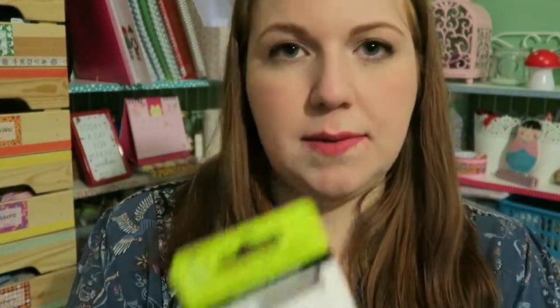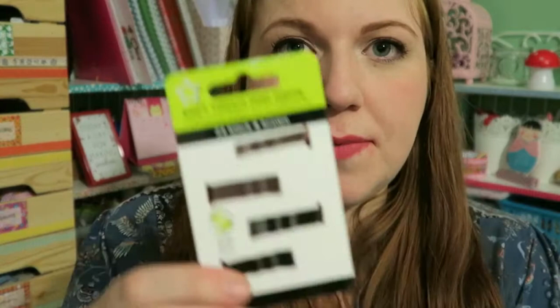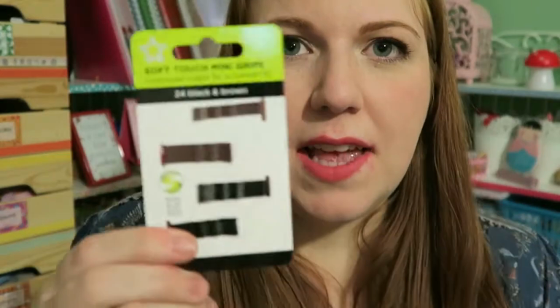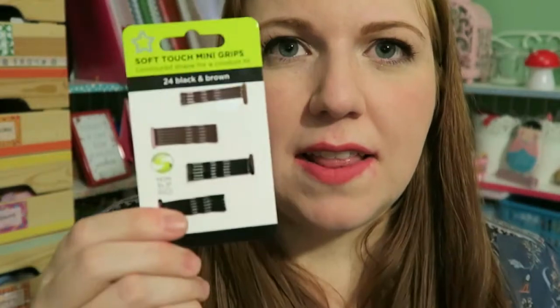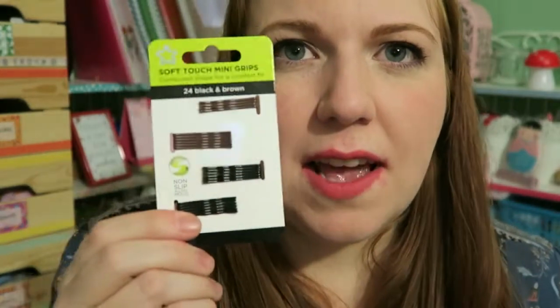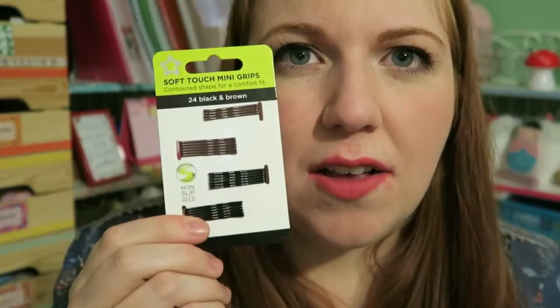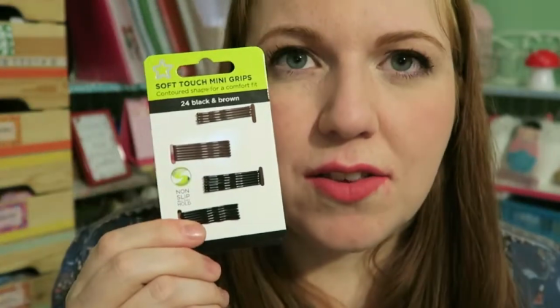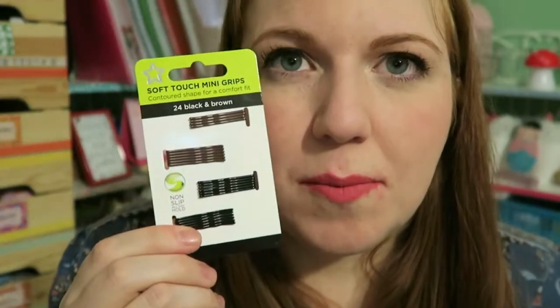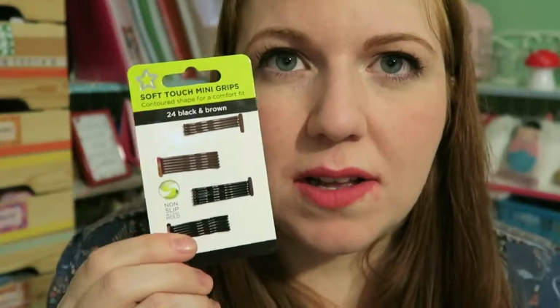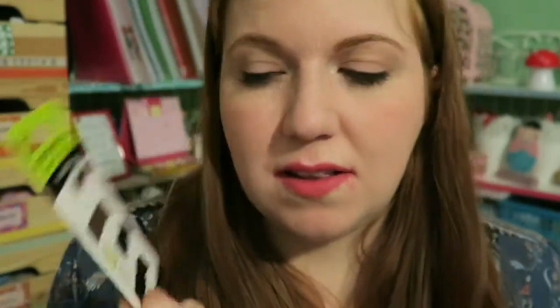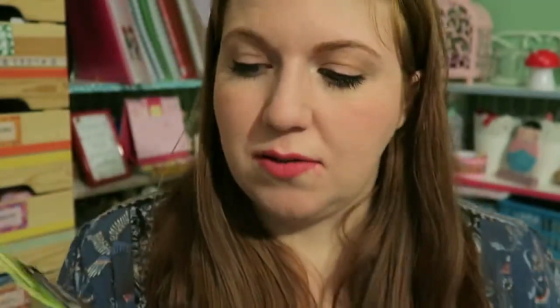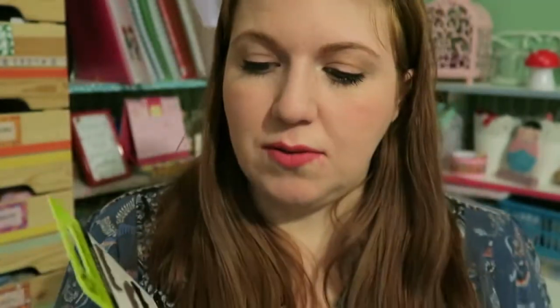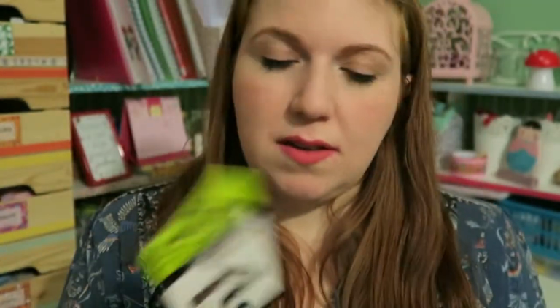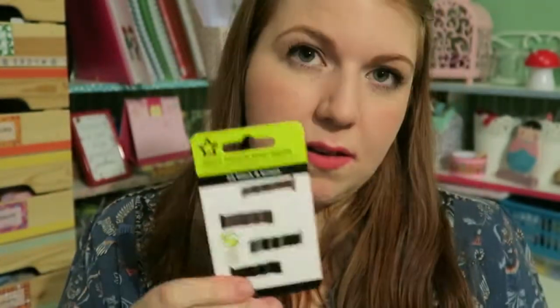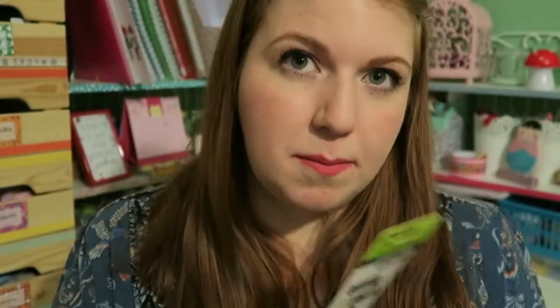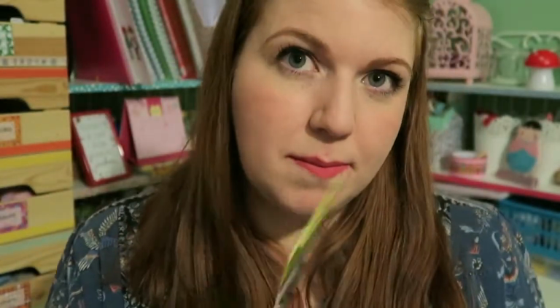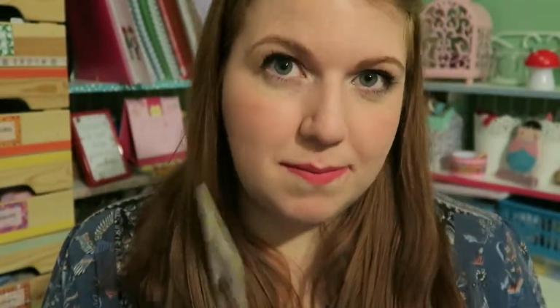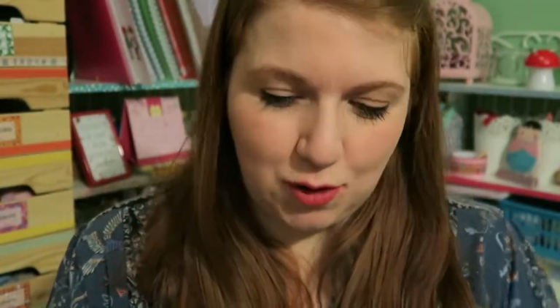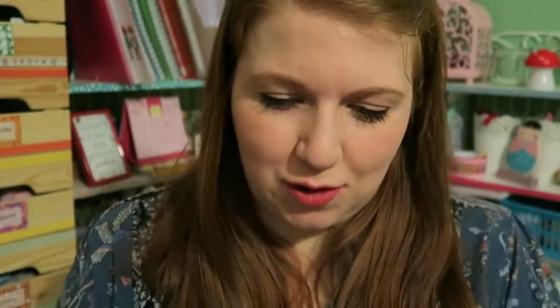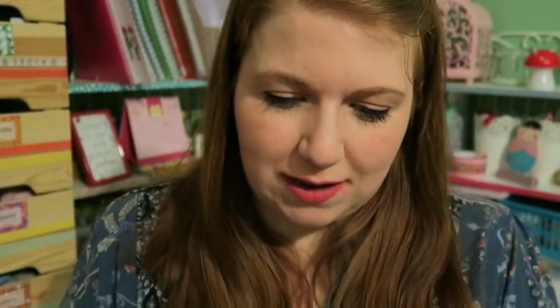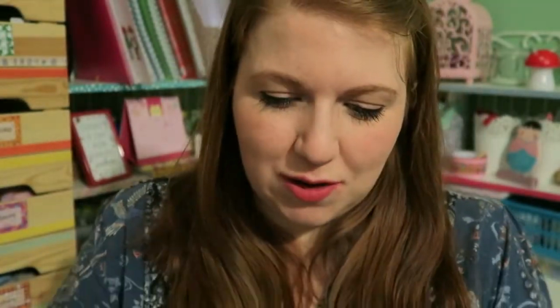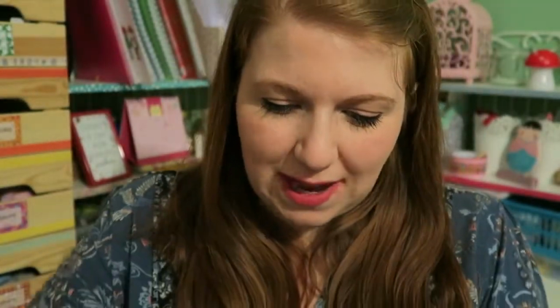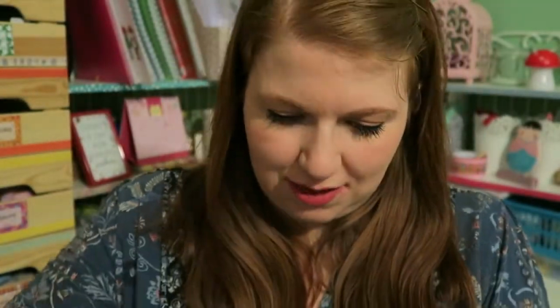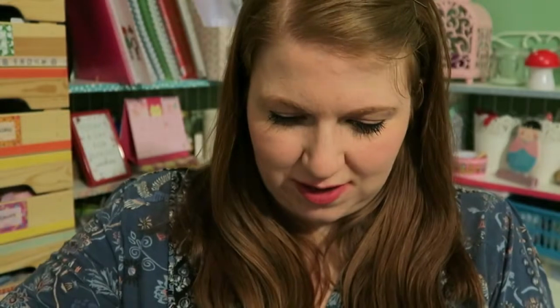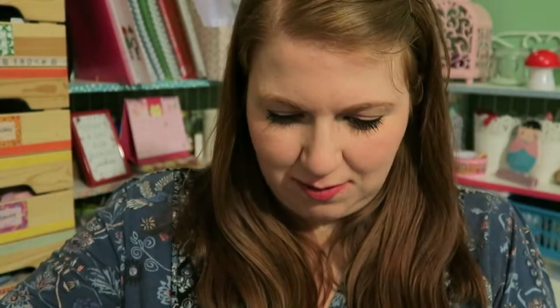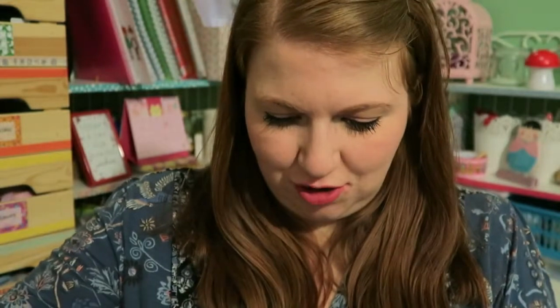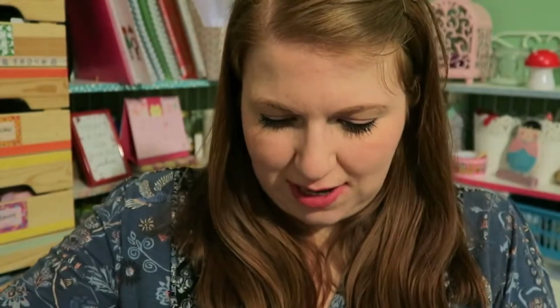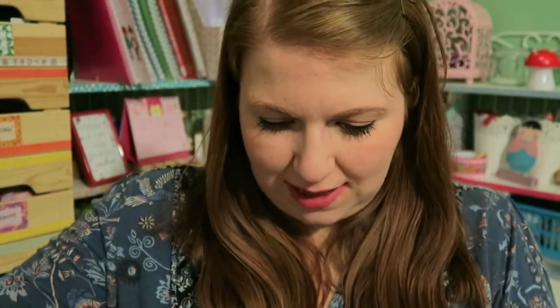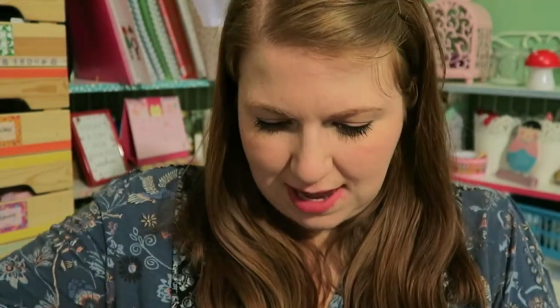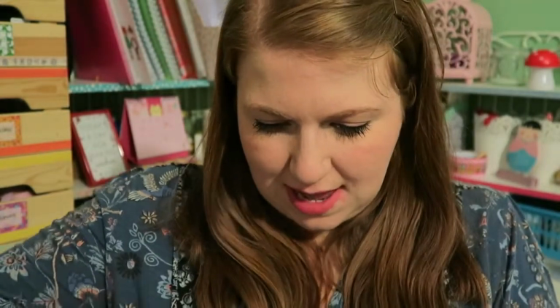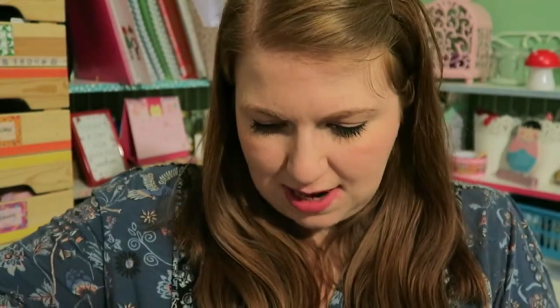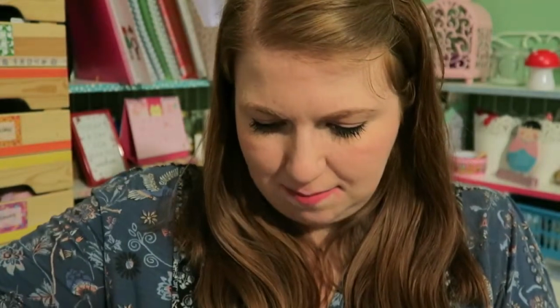The Bourjois blushers all smell so nice — it's like a perfumey scent, almost like a powder, but it's something that smells just like Bourjois to me, and I love that smell so much.